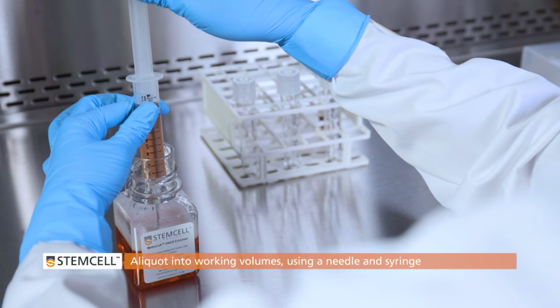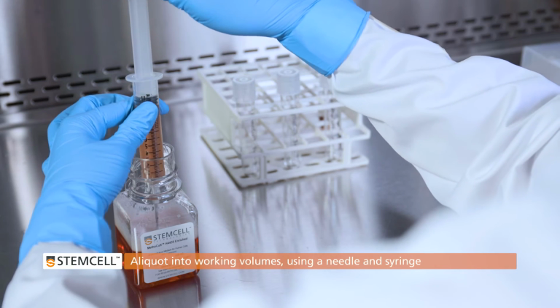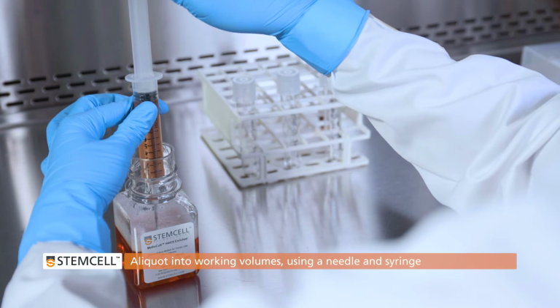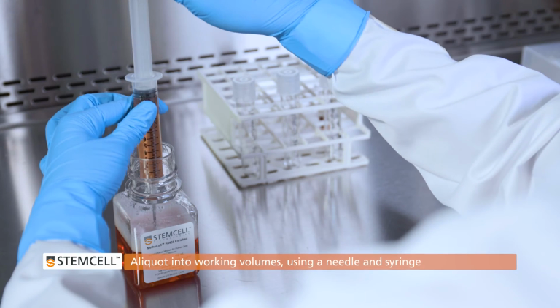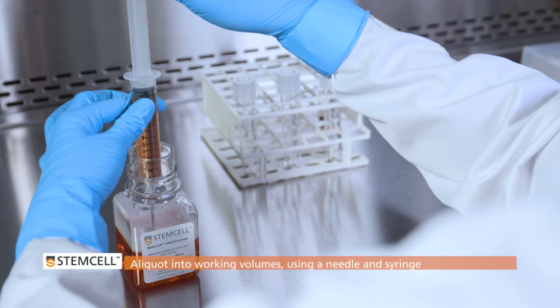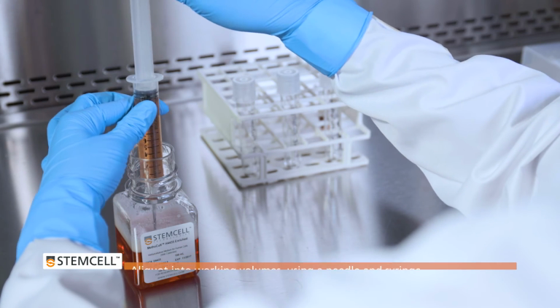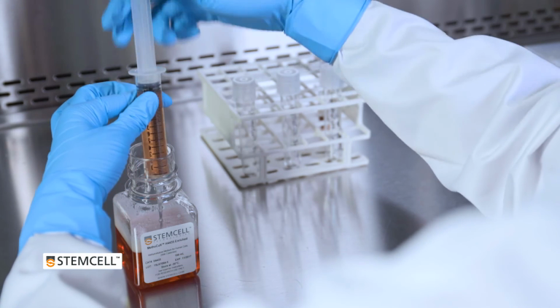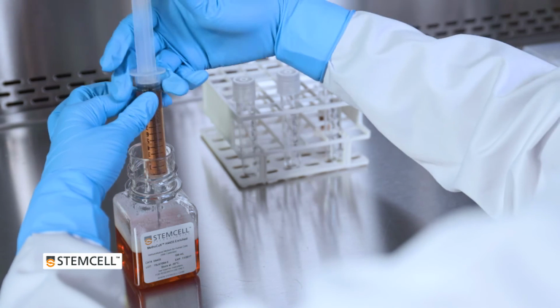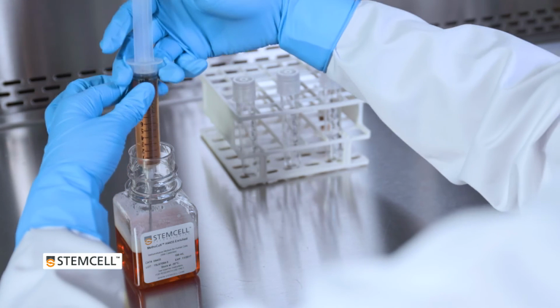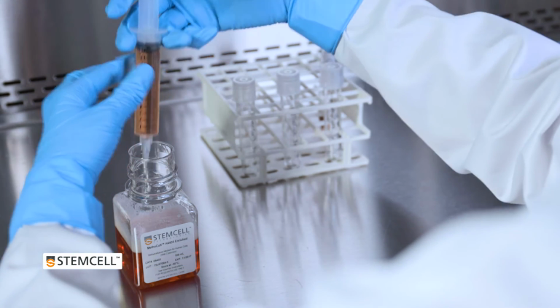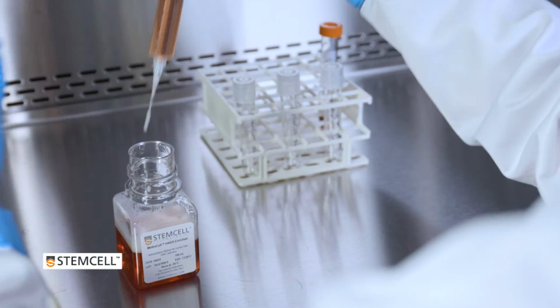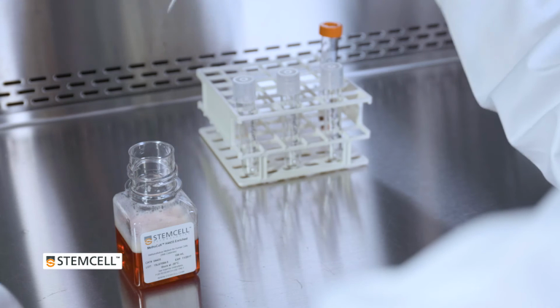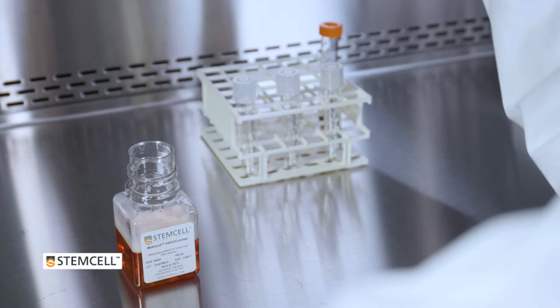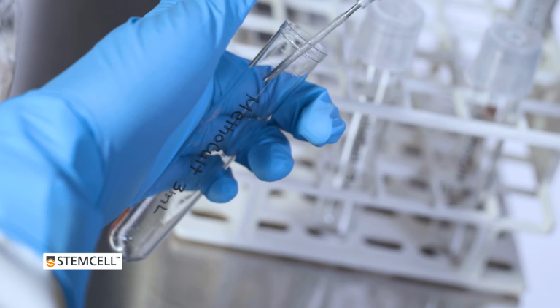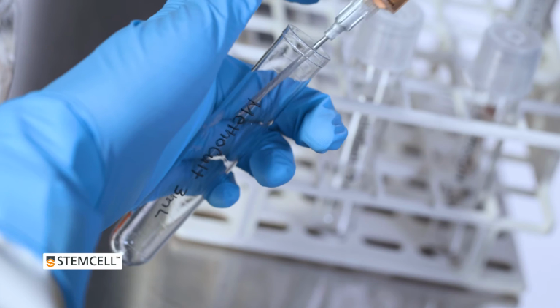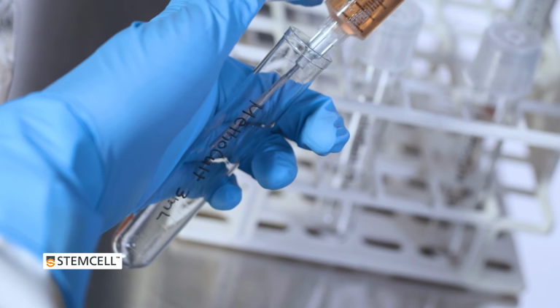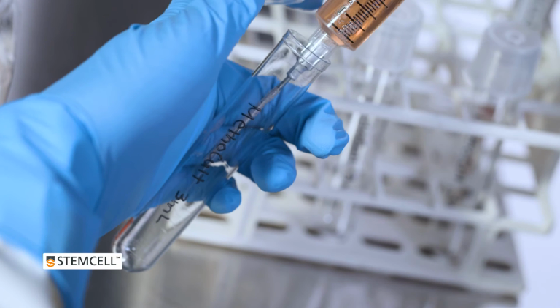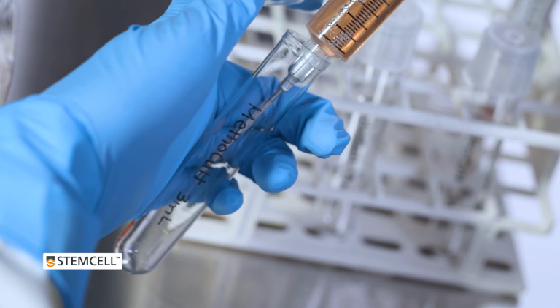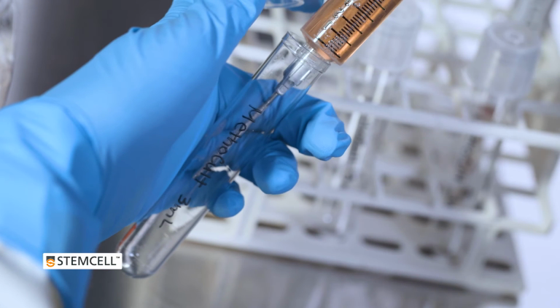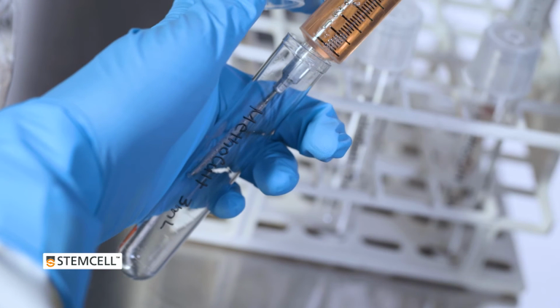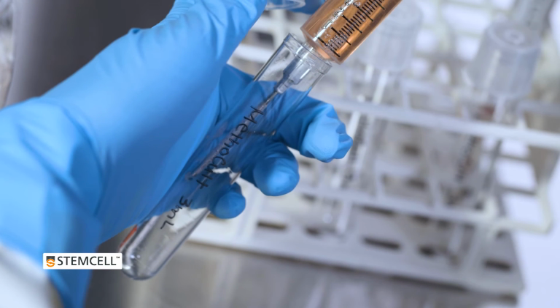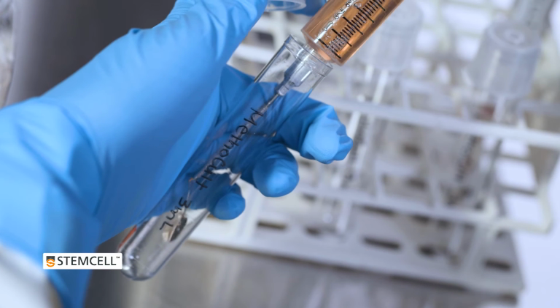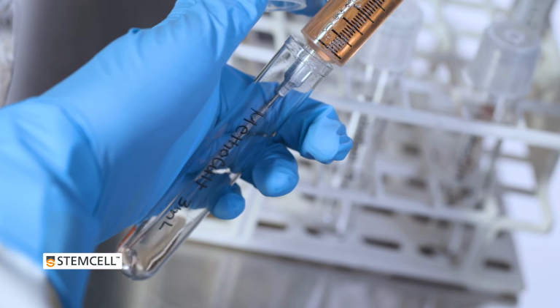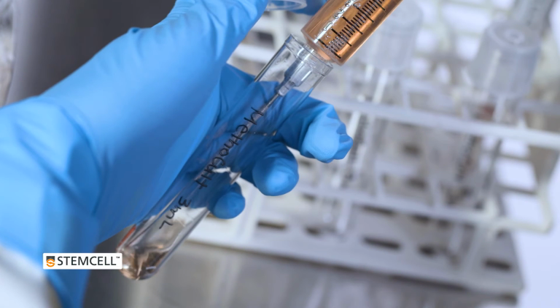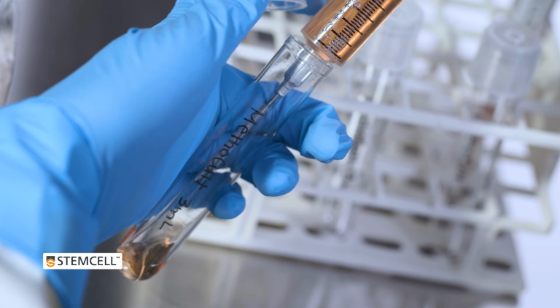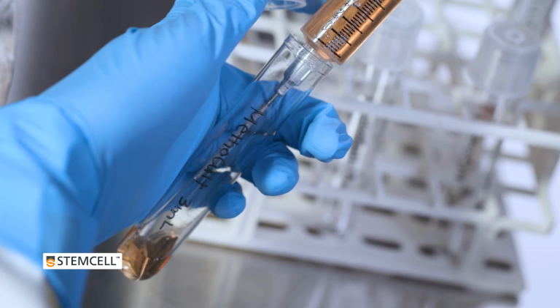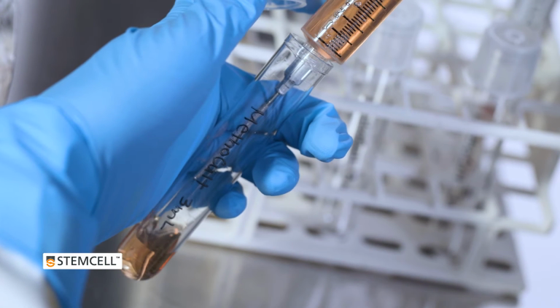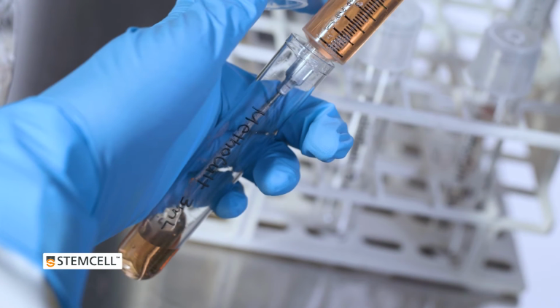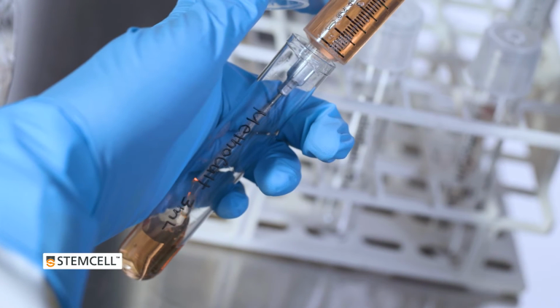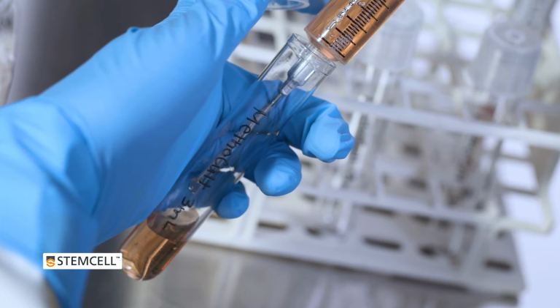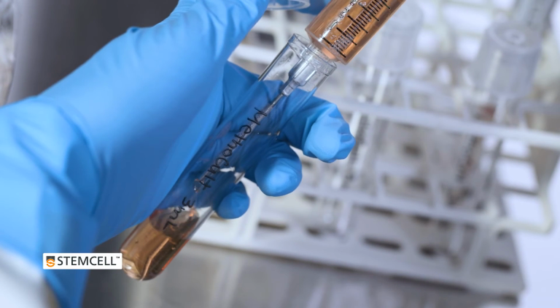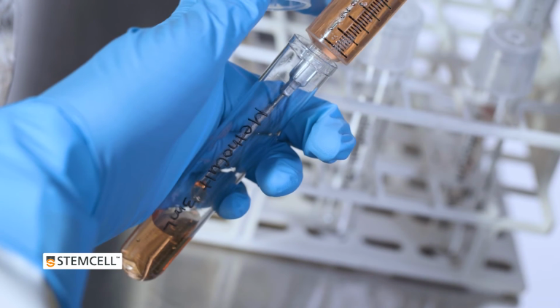Do not use a pipette. Methylcellulose medium is viscous and will stick to the inside of the pipette, causing the dispensed volume to be inaccurate.